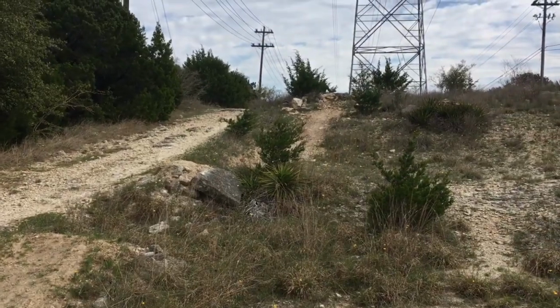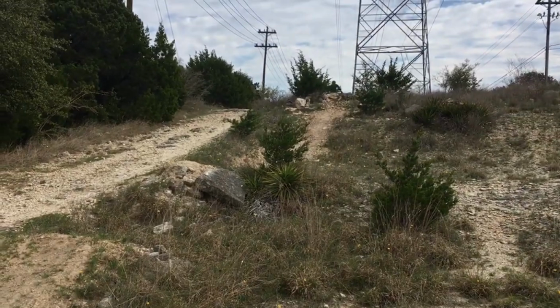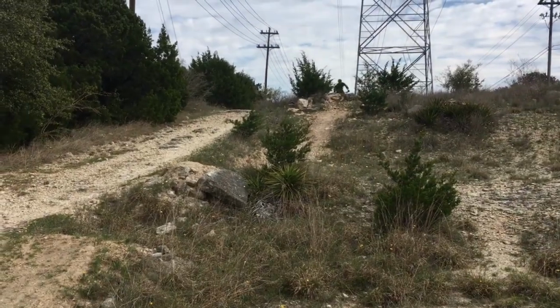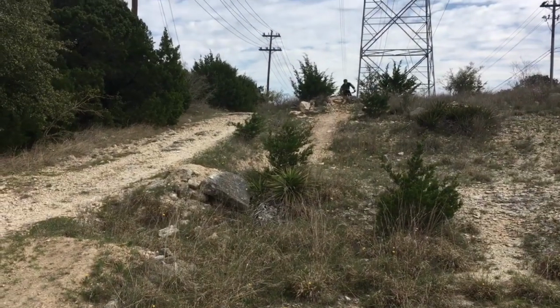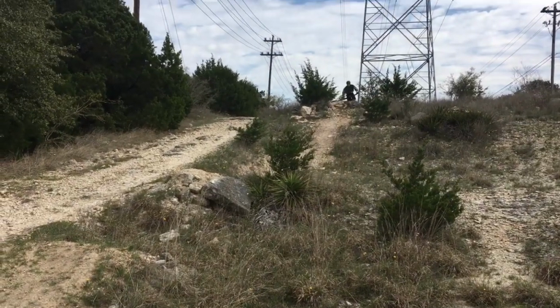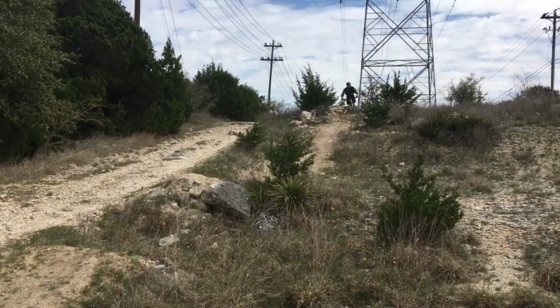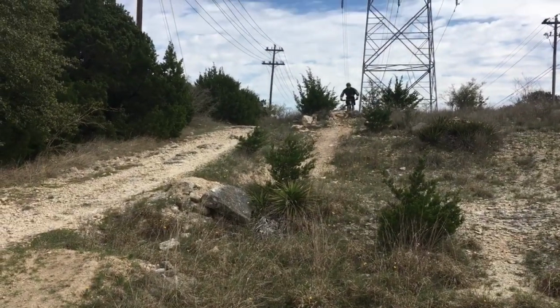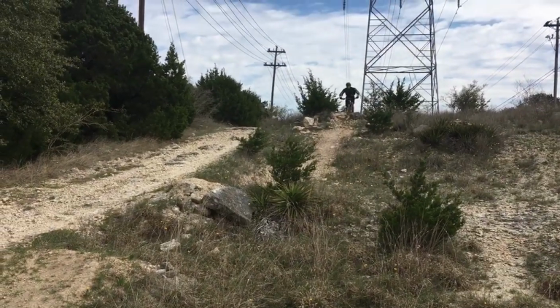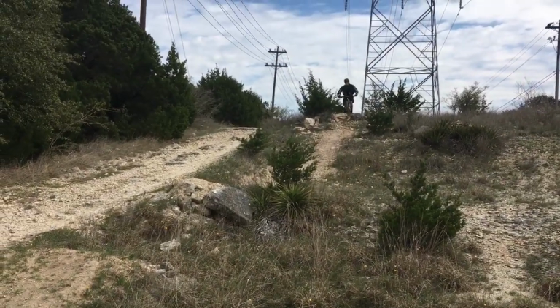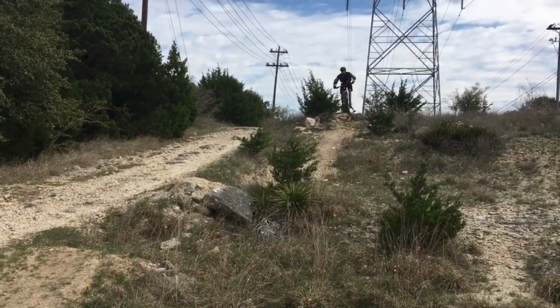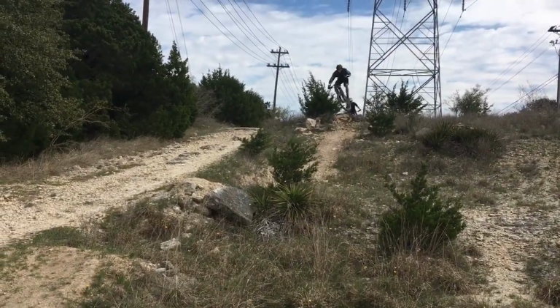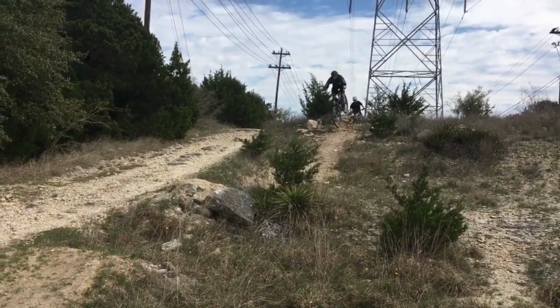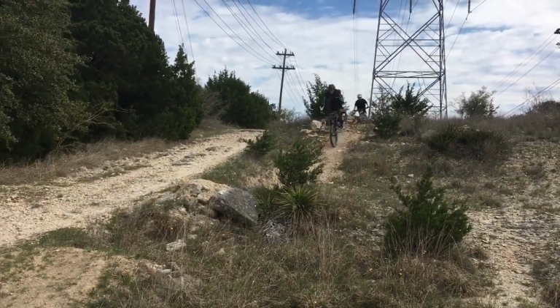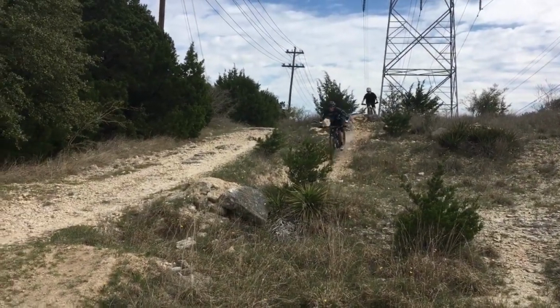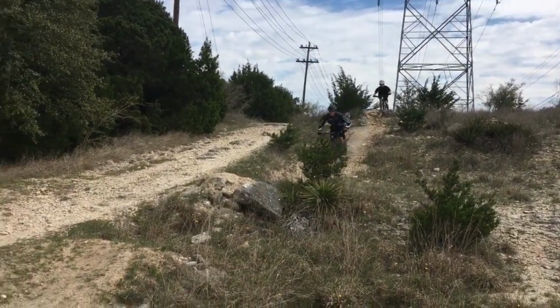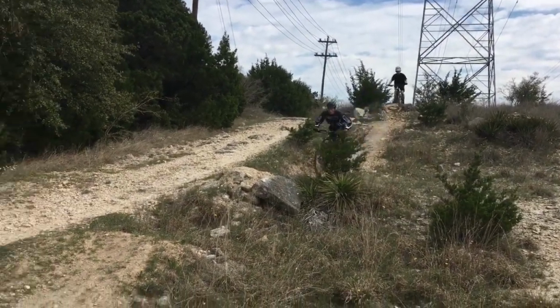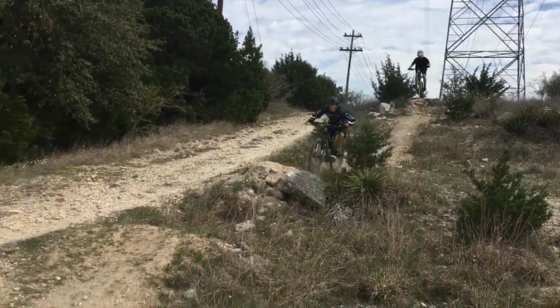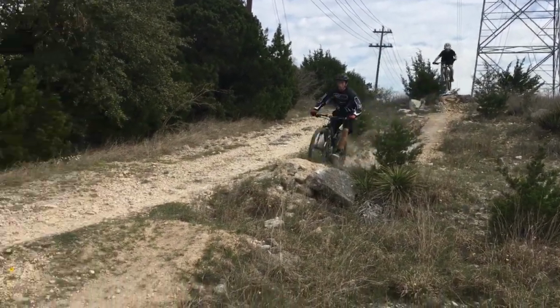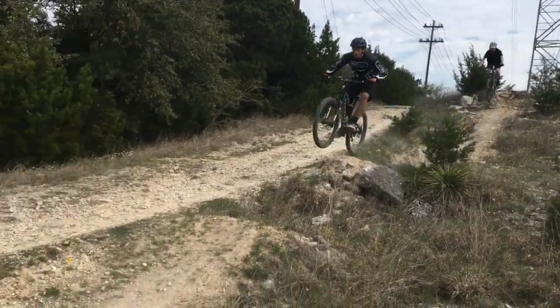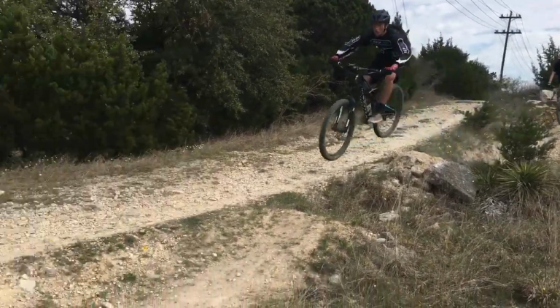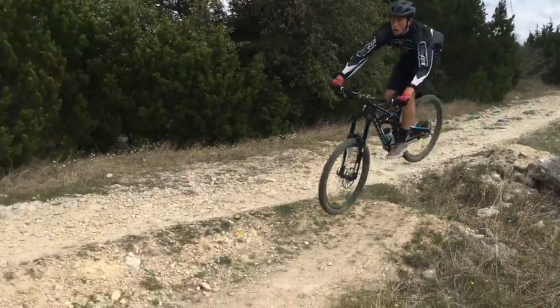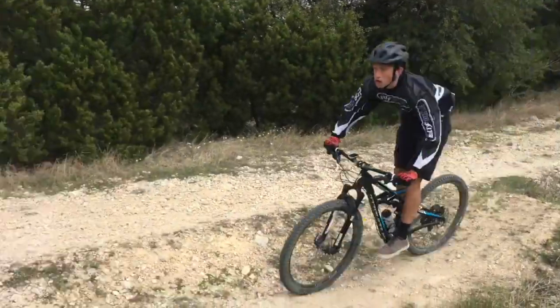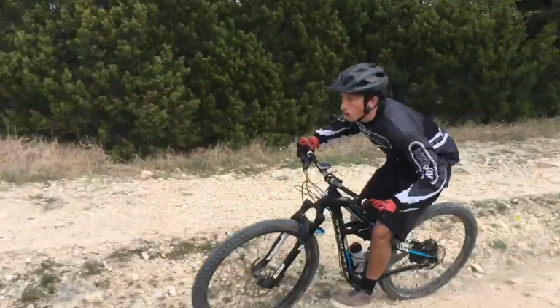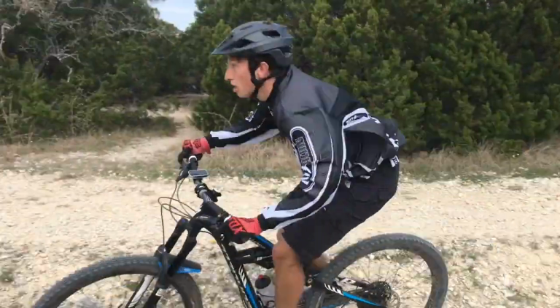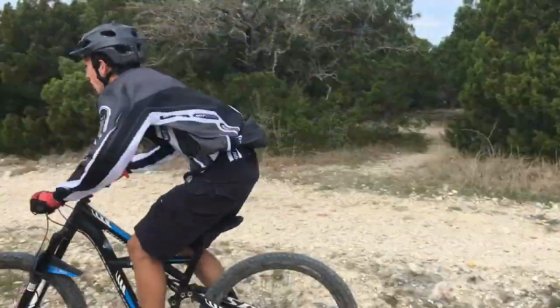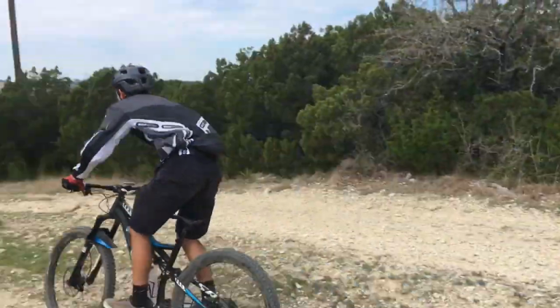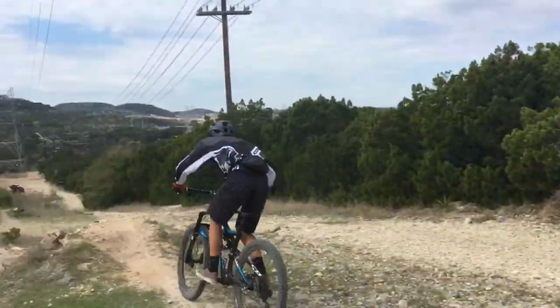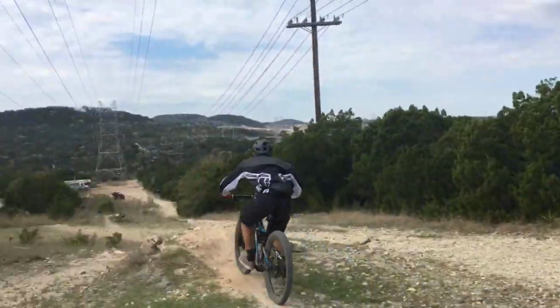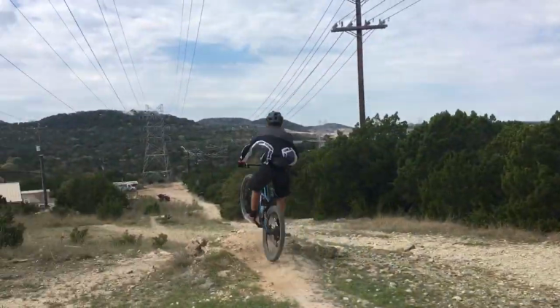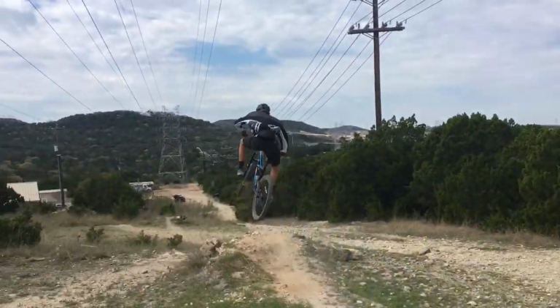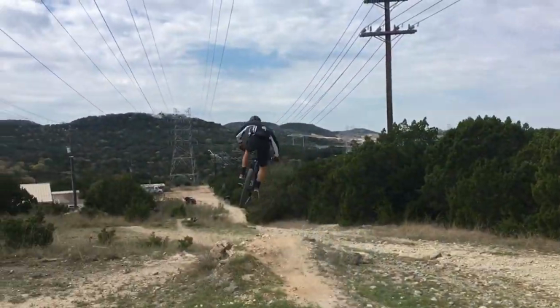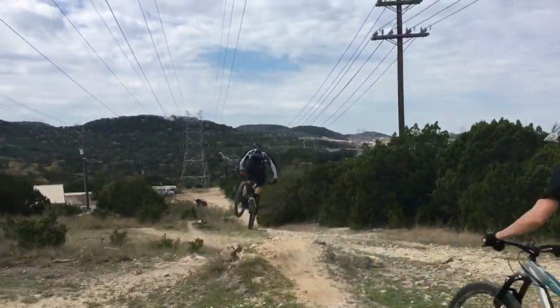What's up TexamTV, today we're going to be checking out some of the cheapest full suspension mountain bikes, so let's get into it.